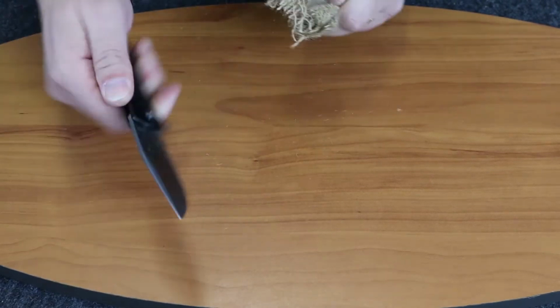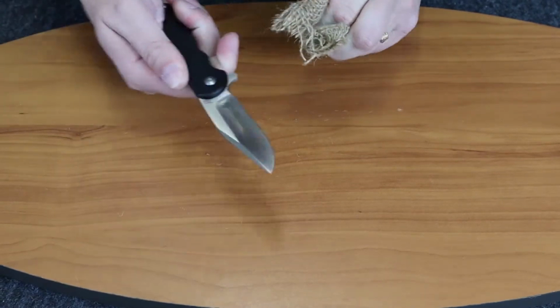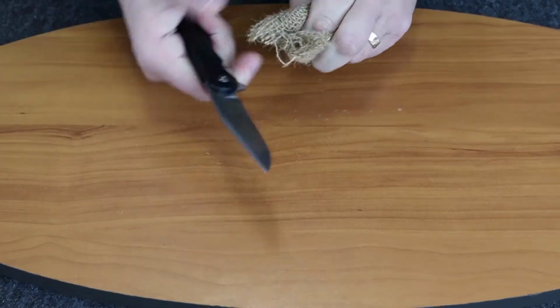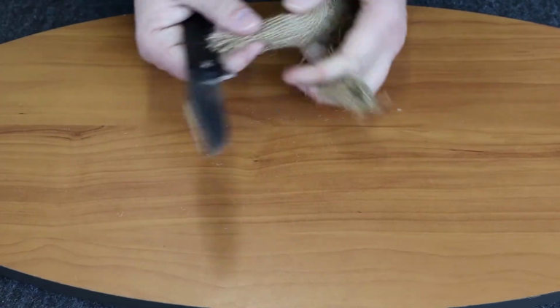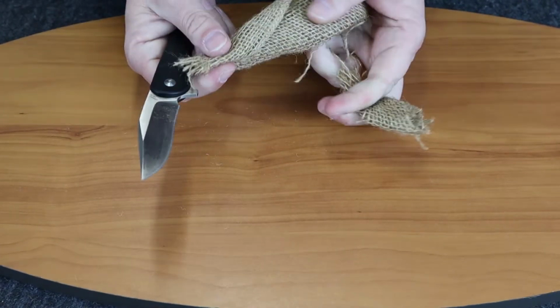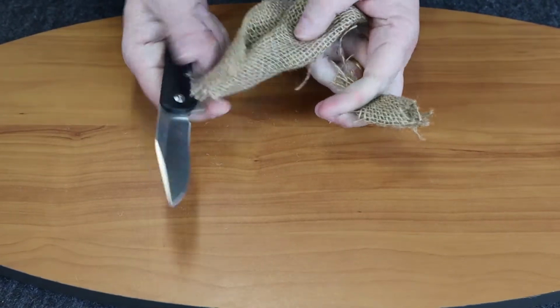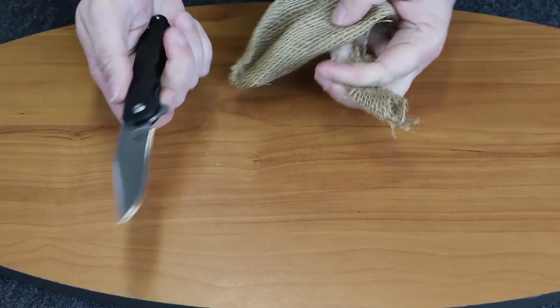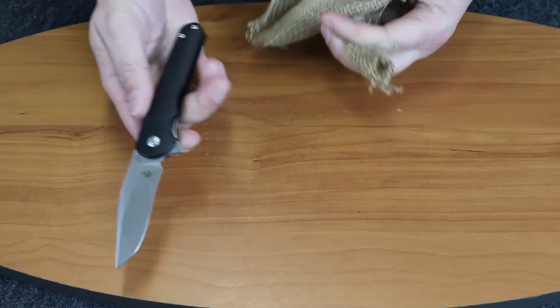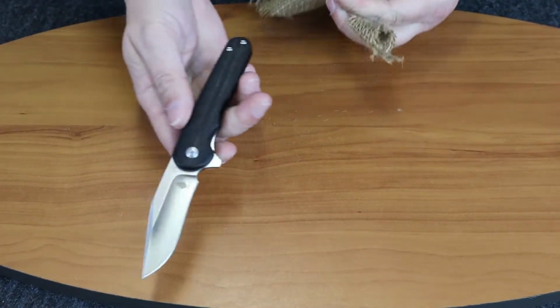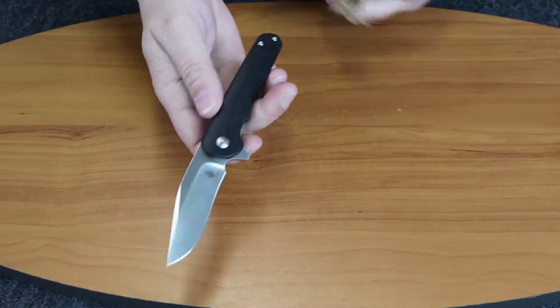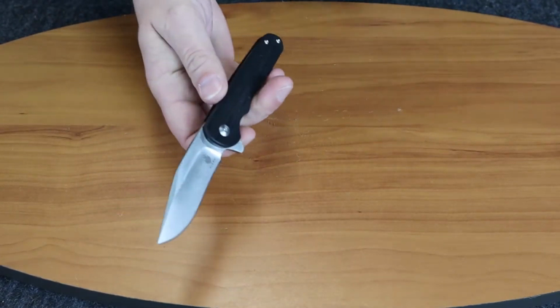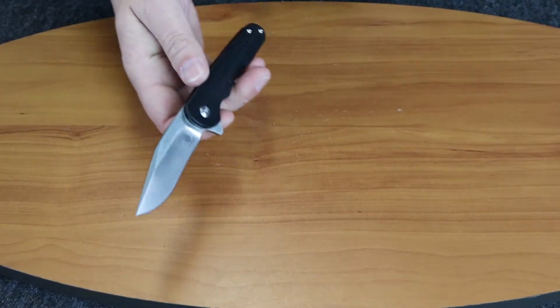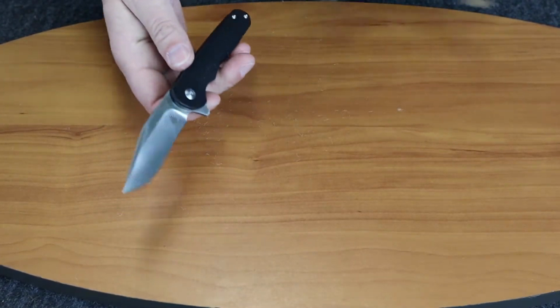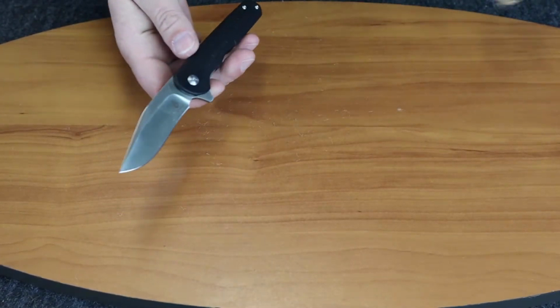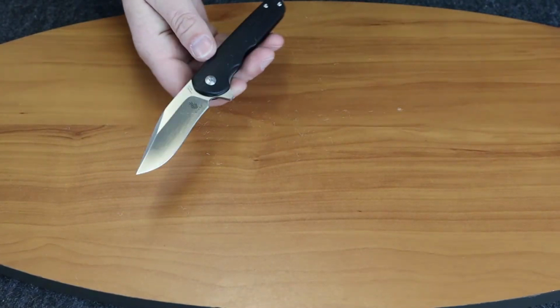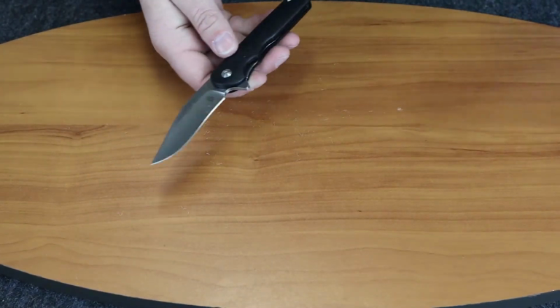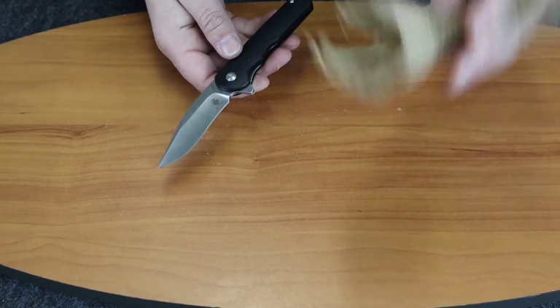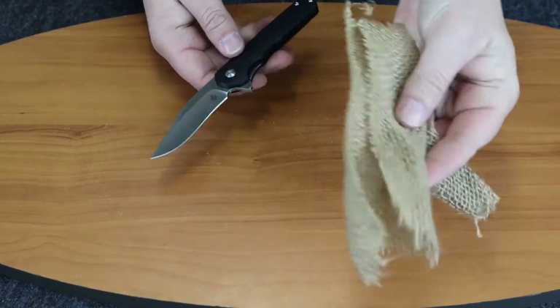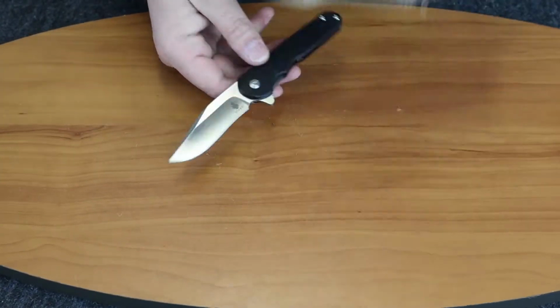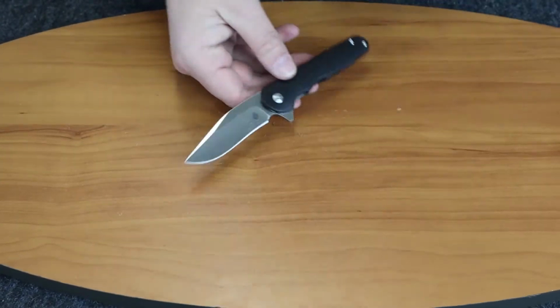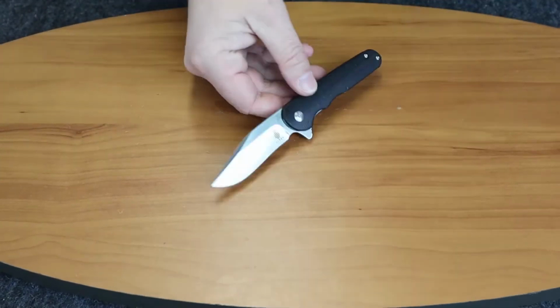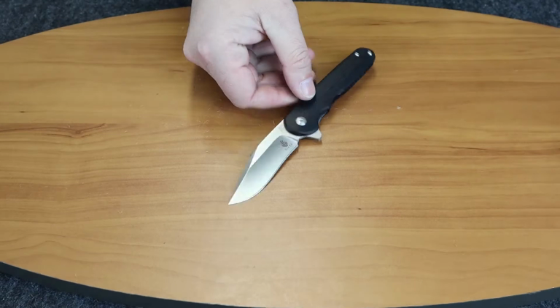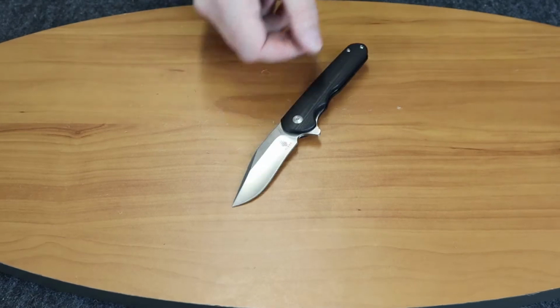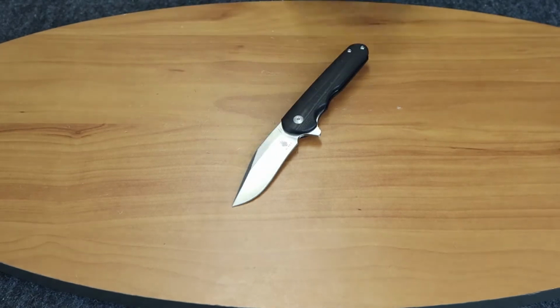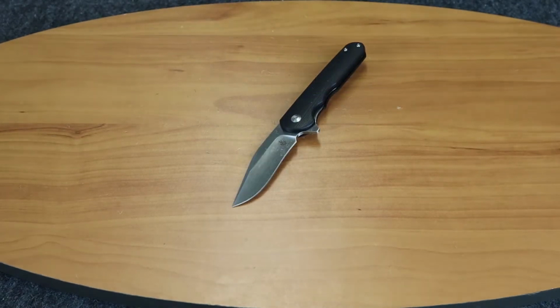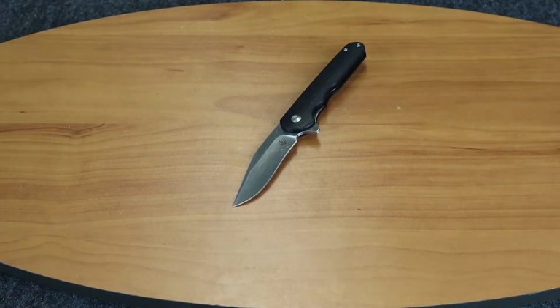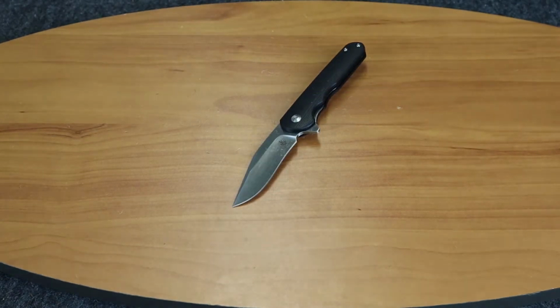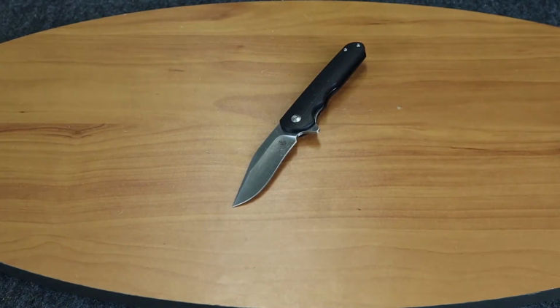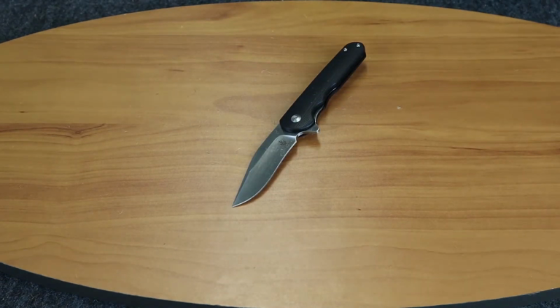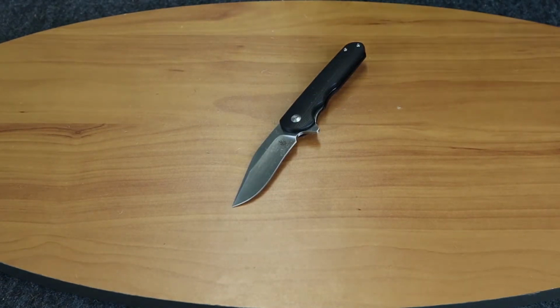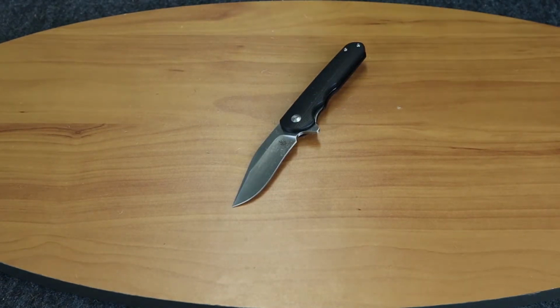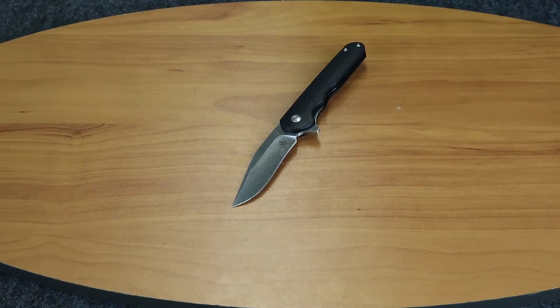As you can see, it cuts through that — which is some burlap — pretty easily.